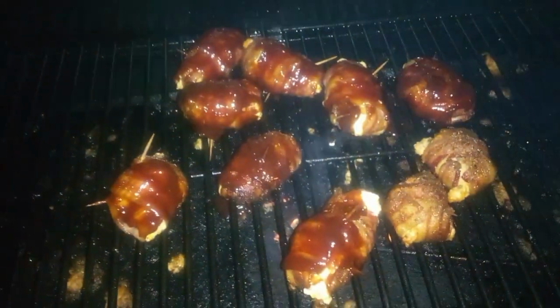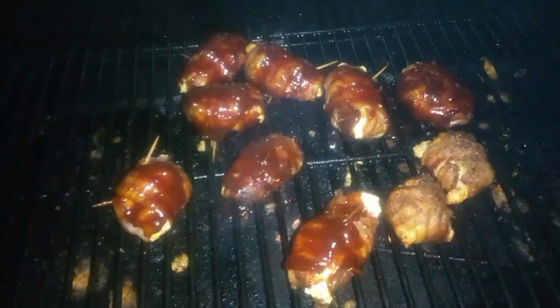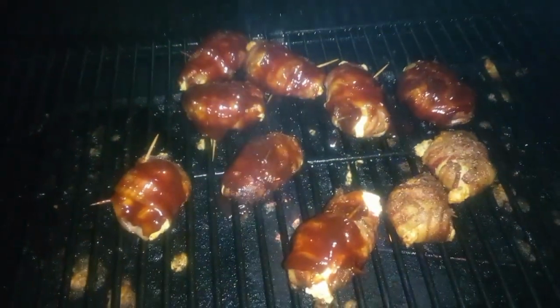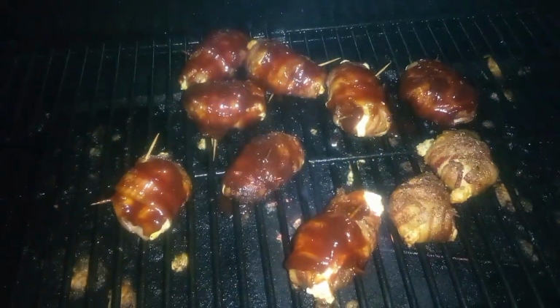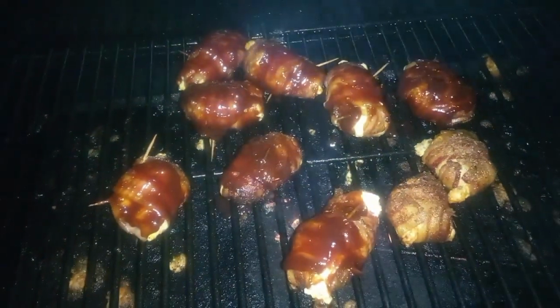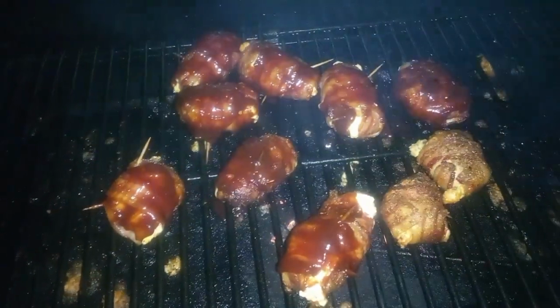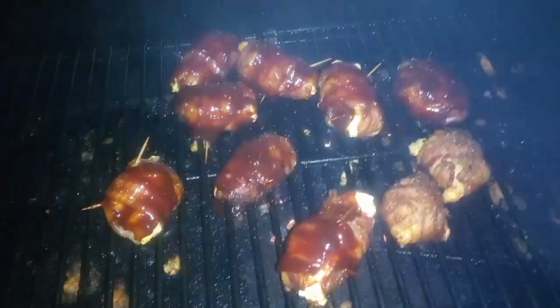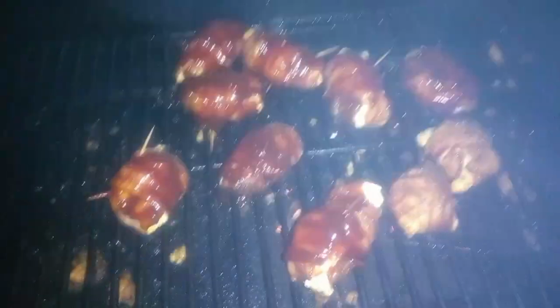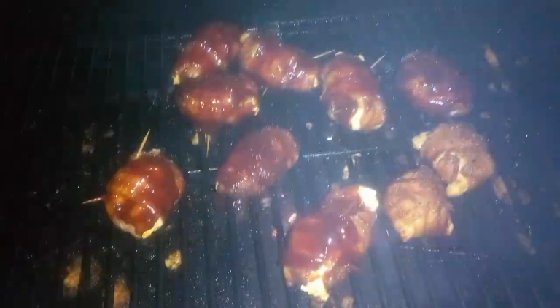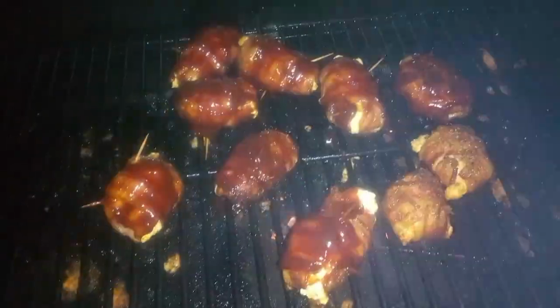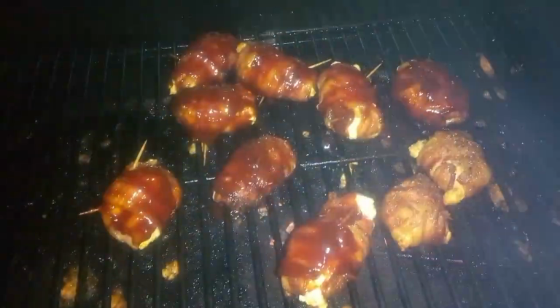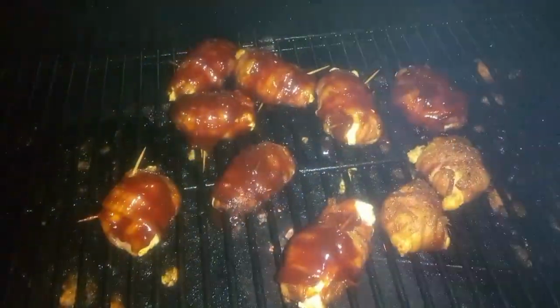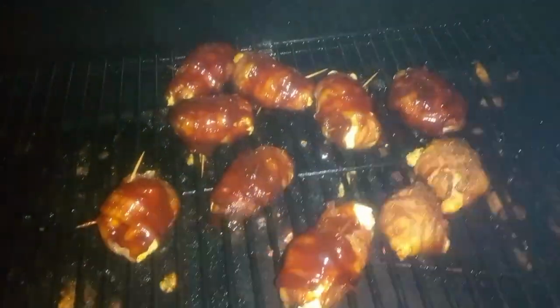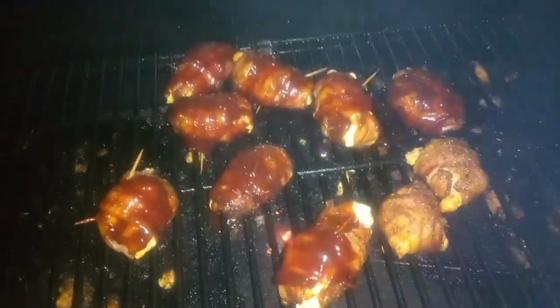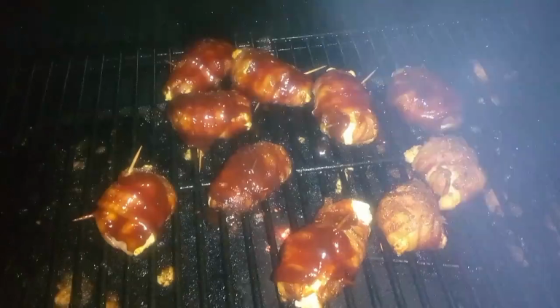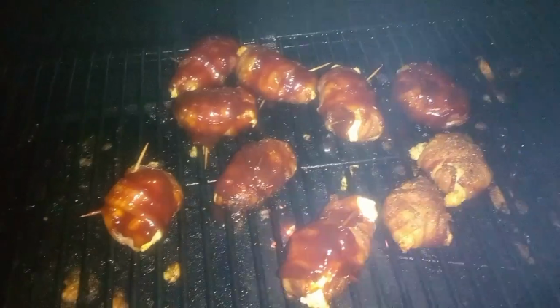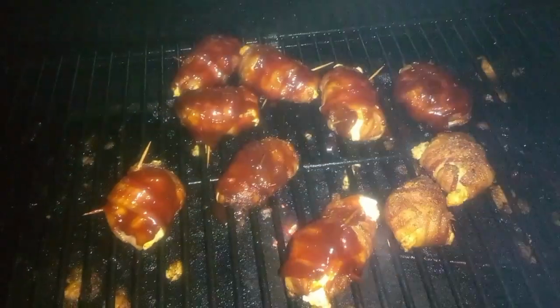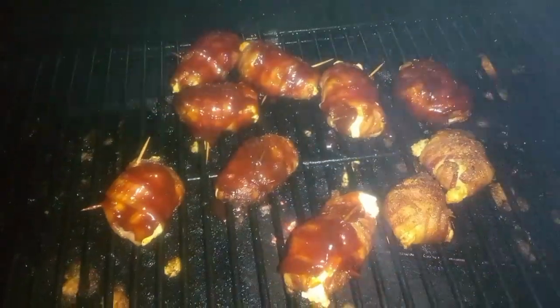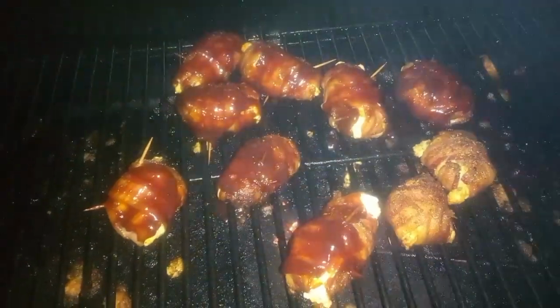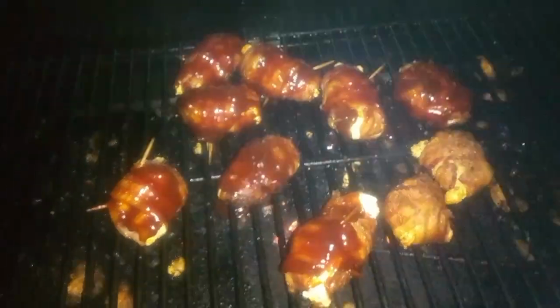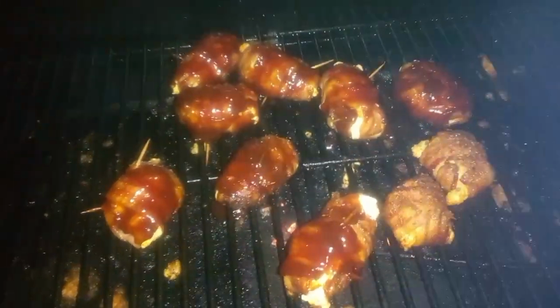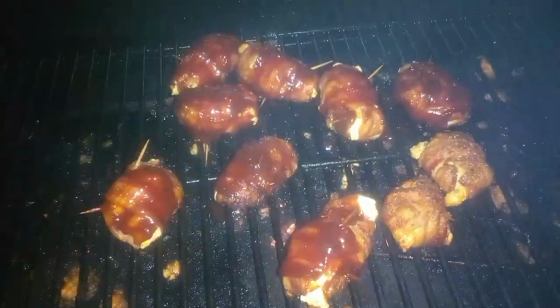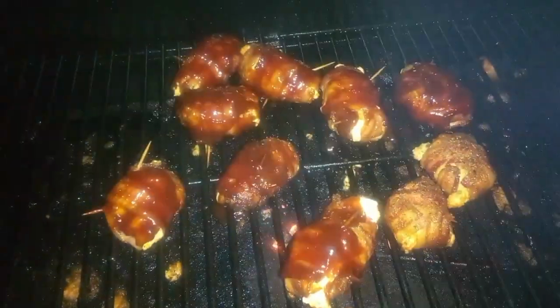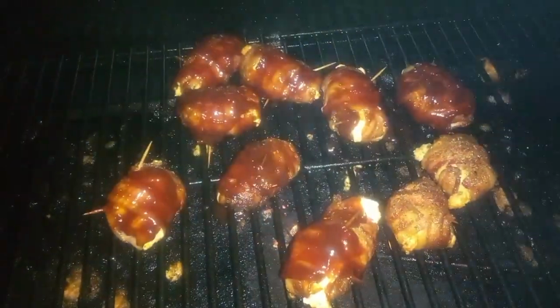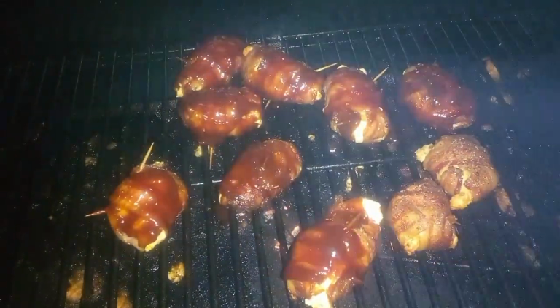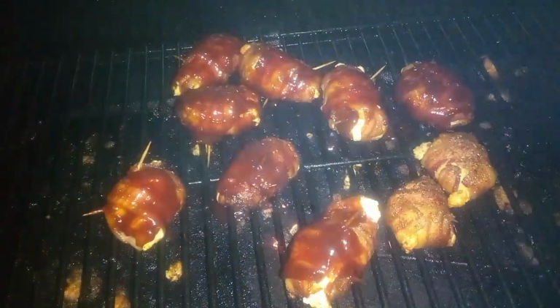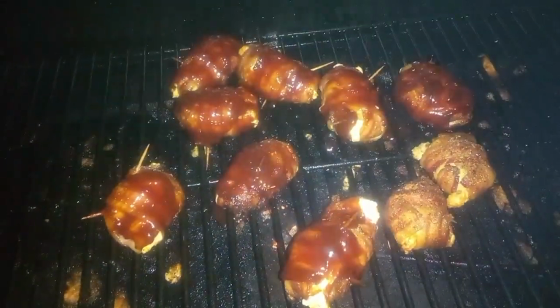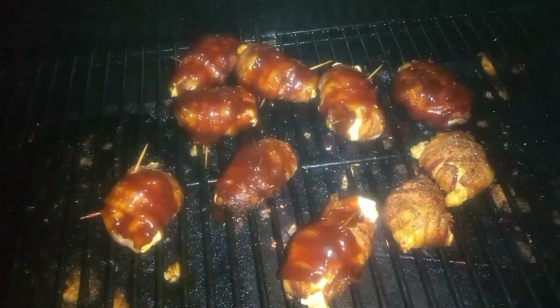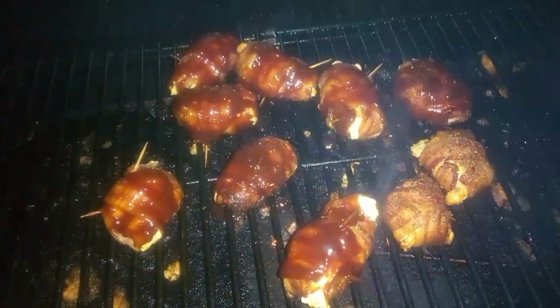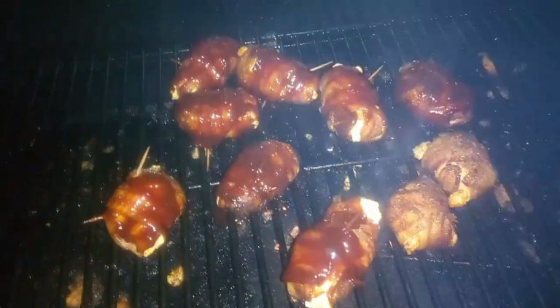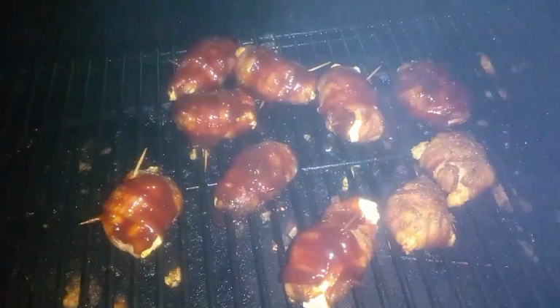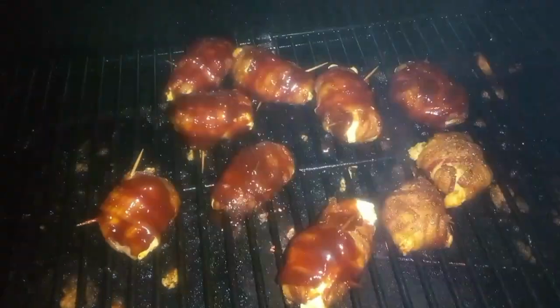Now don't that look so tasty. Mmm, mmm, that'll make your tongue slap your brains out.